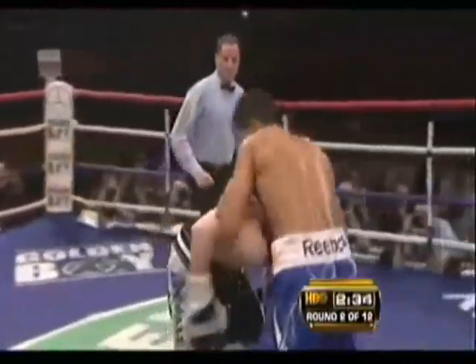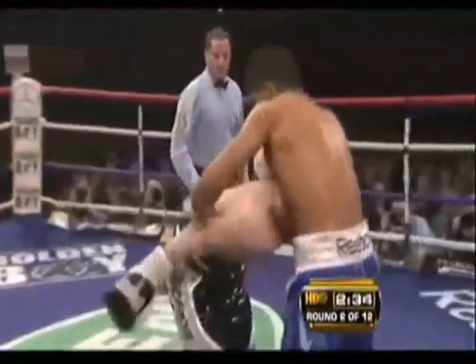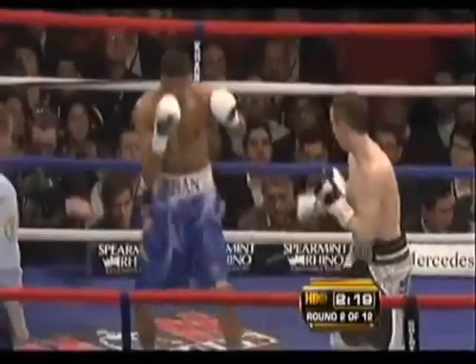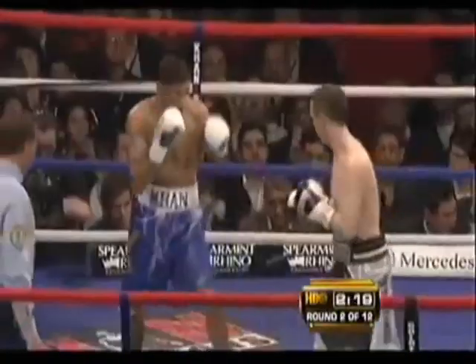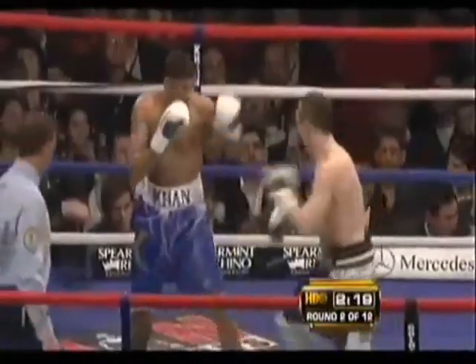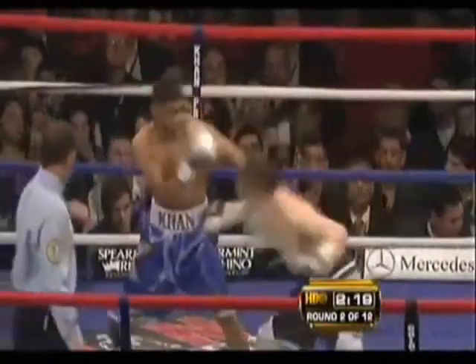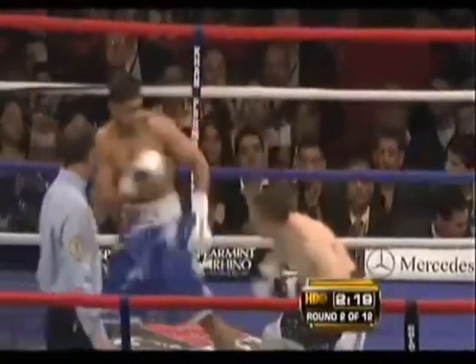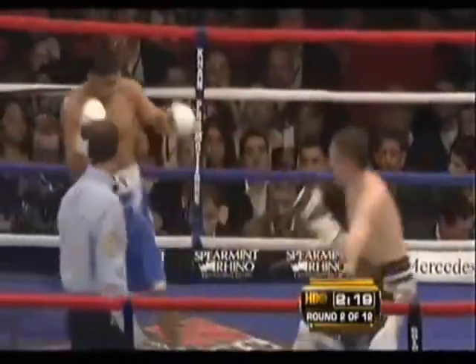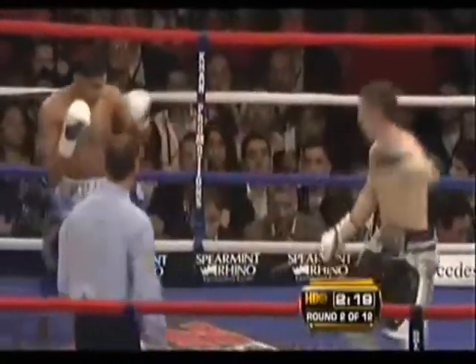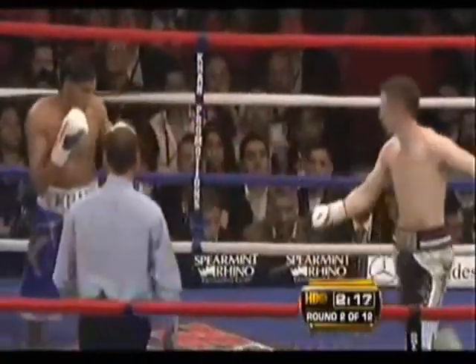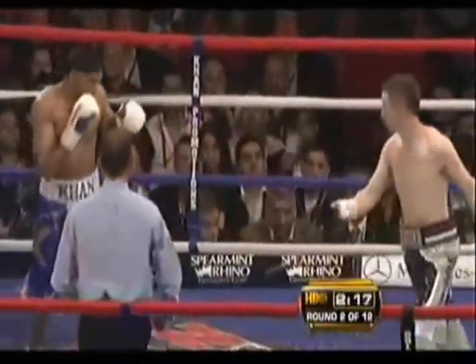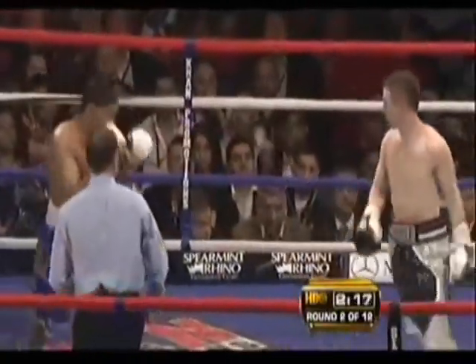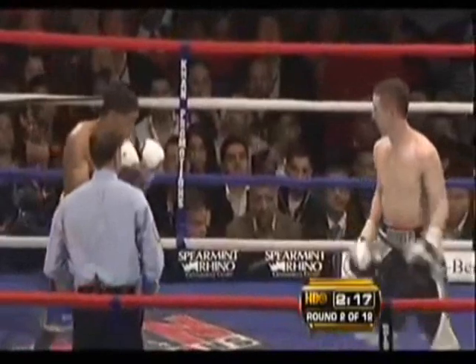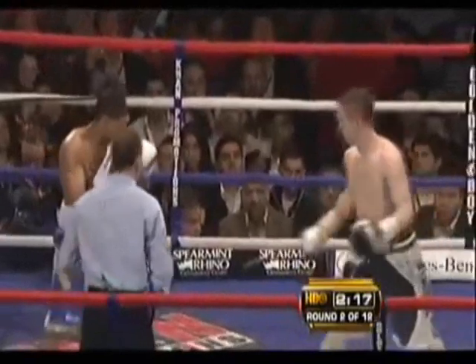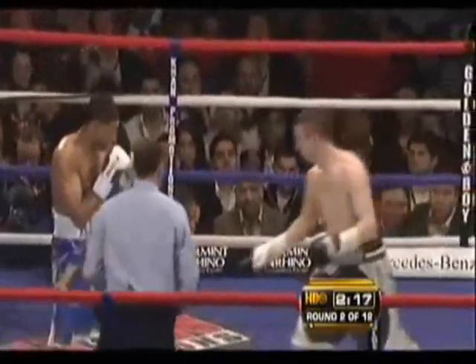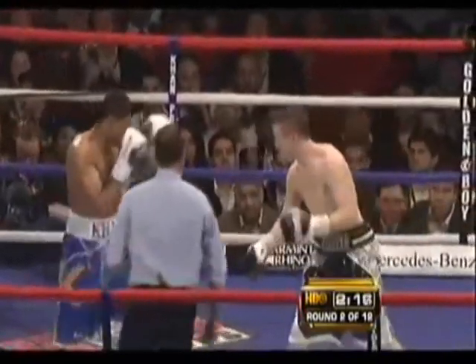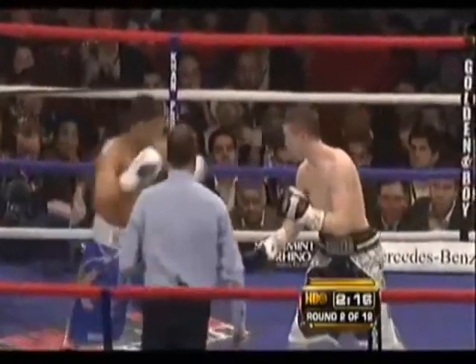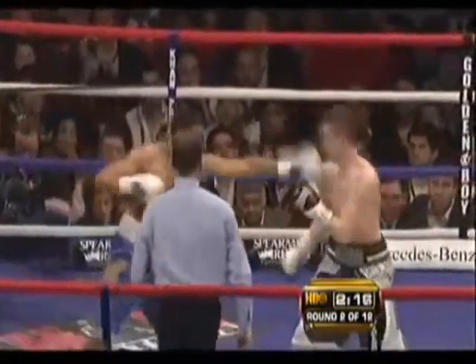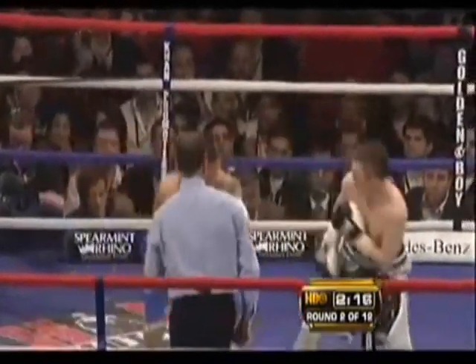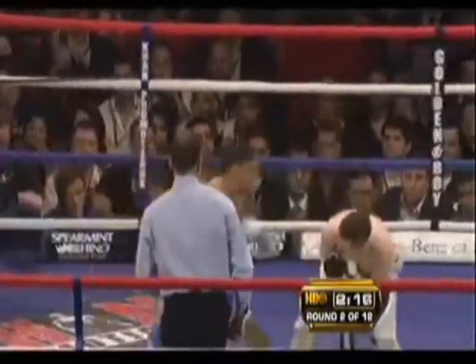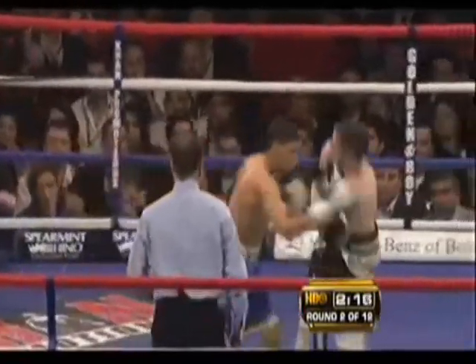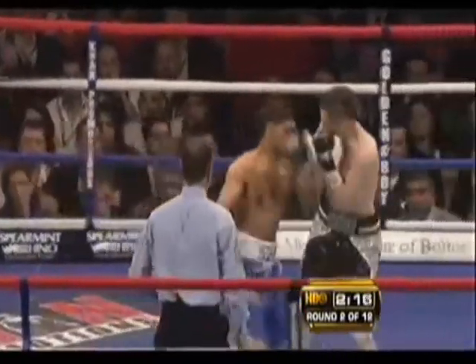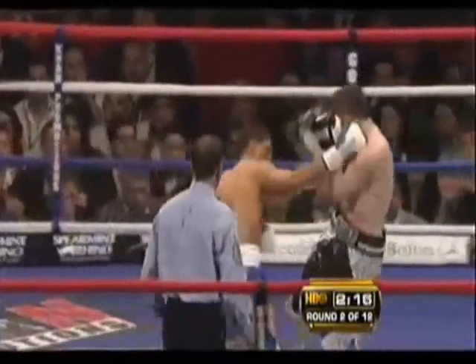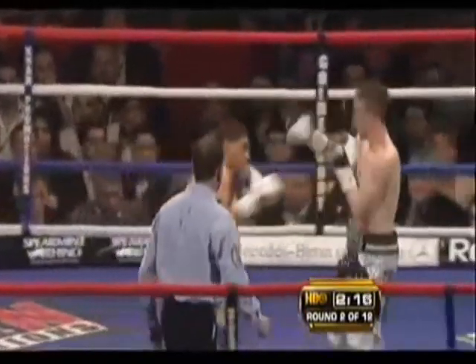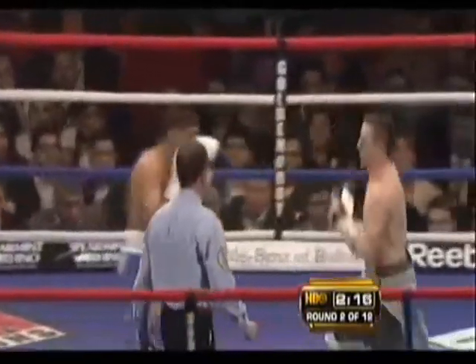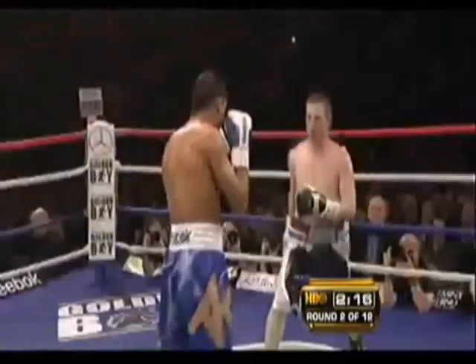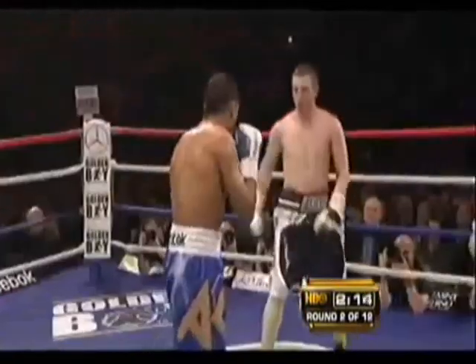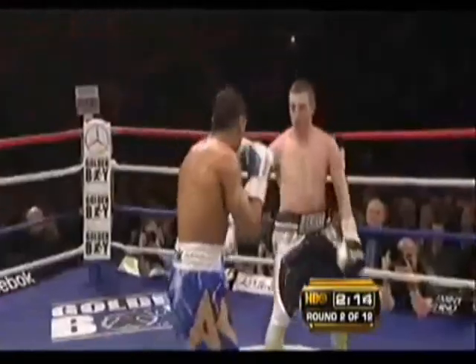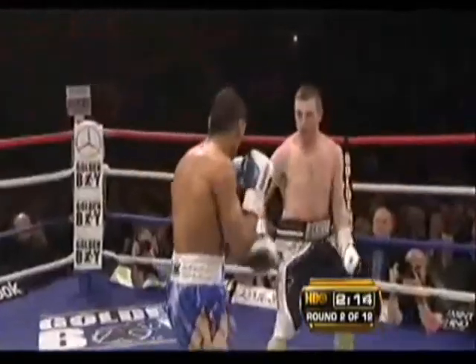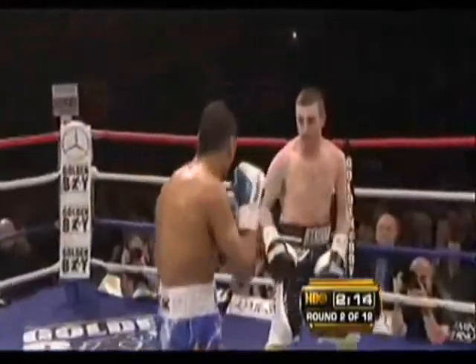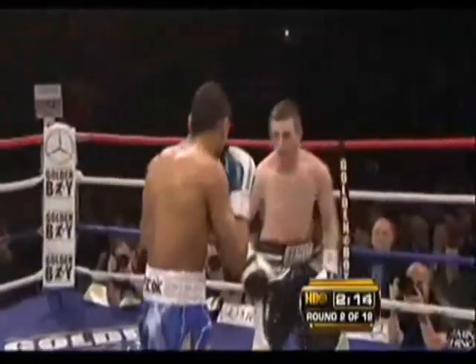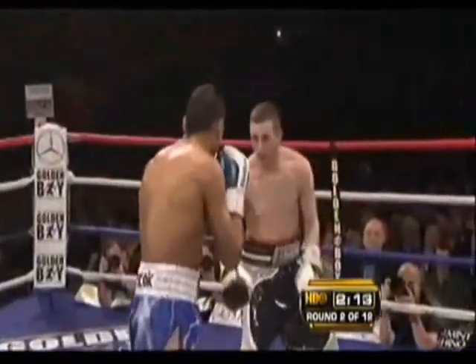Of course, Khan's familiar trainer Freddie Roach is in the corner, and McCluskey's trainer John is in his corner as well.